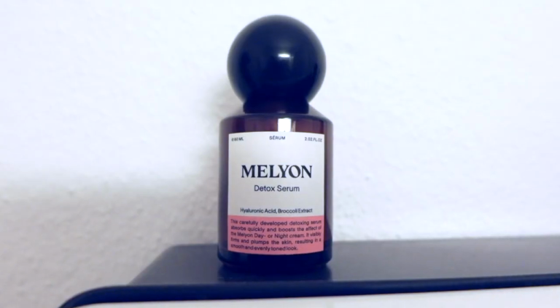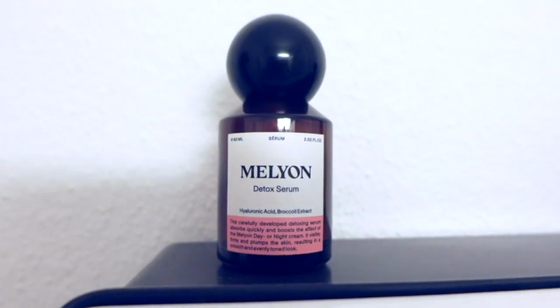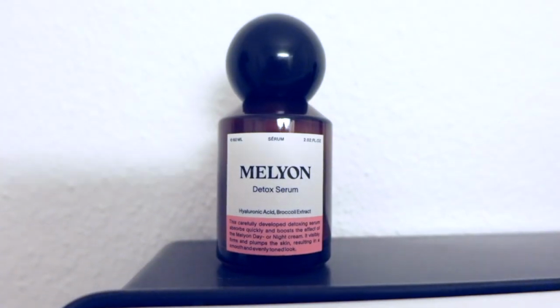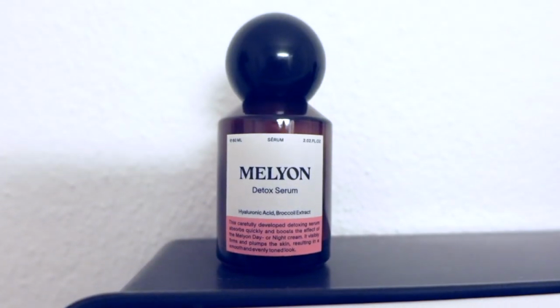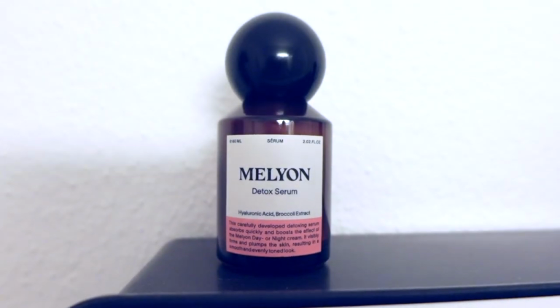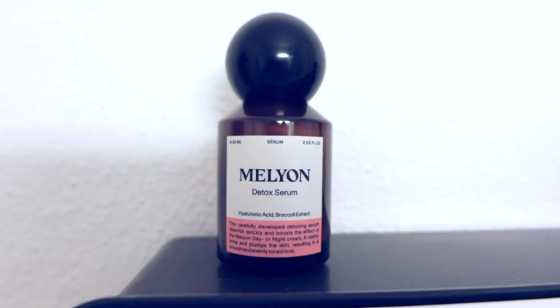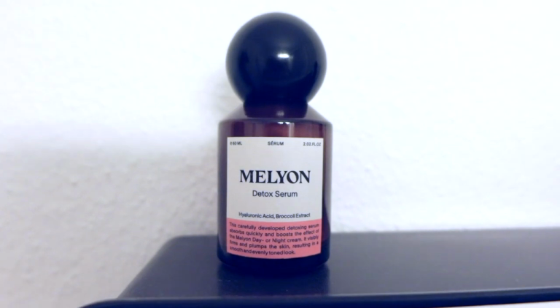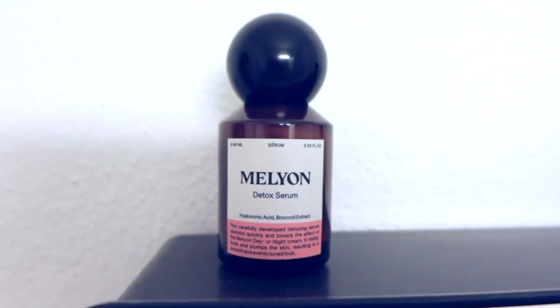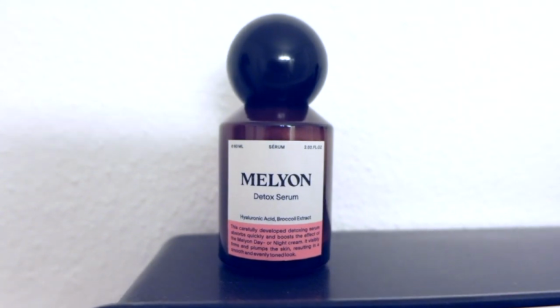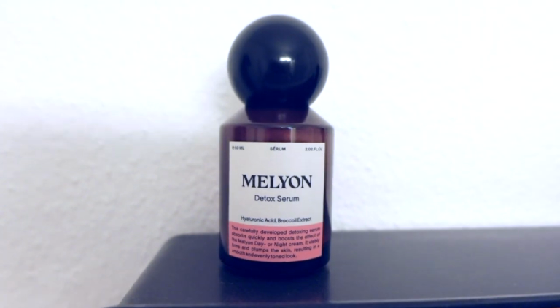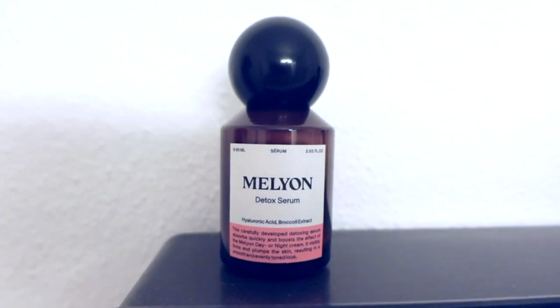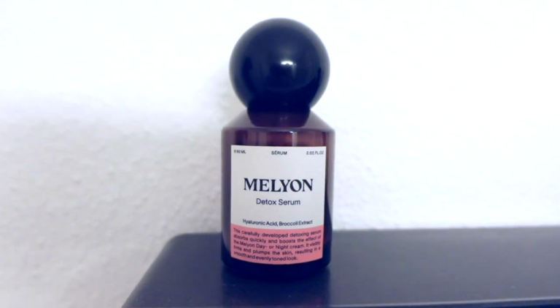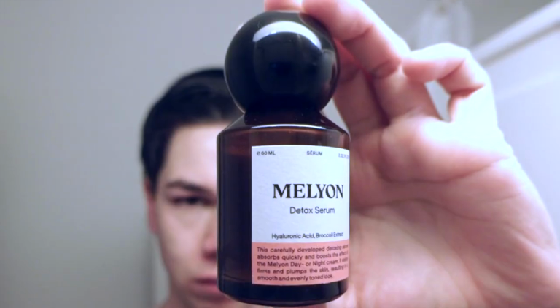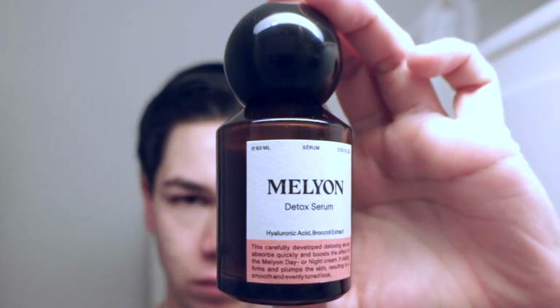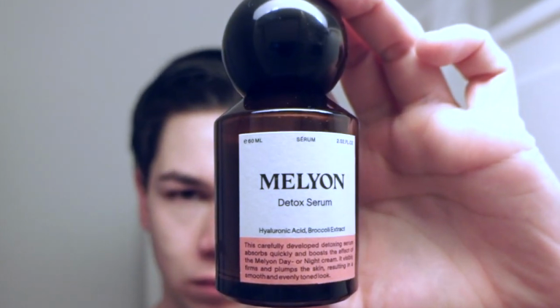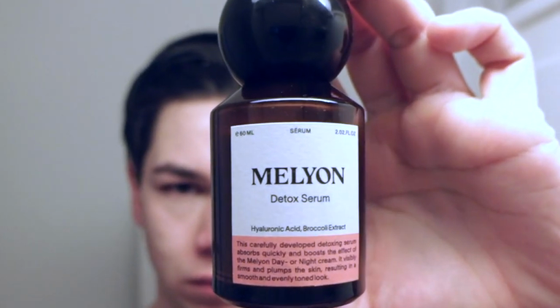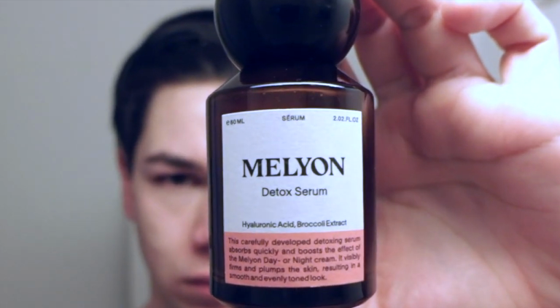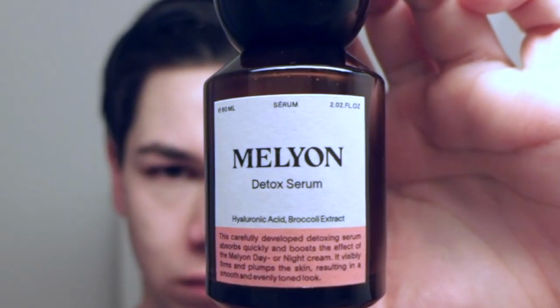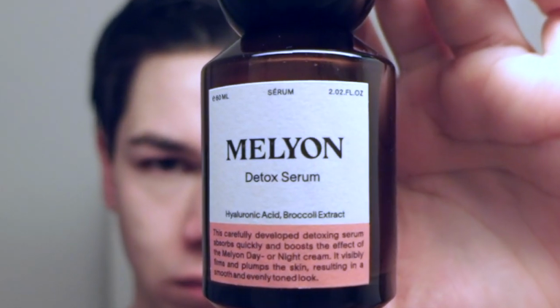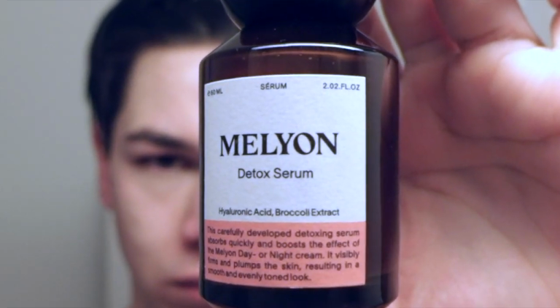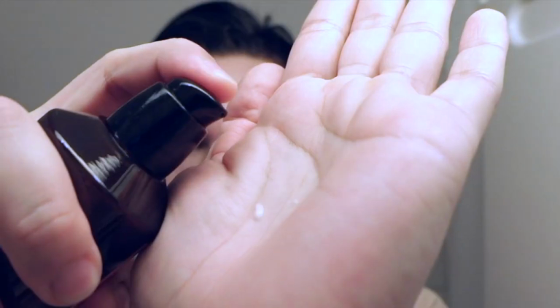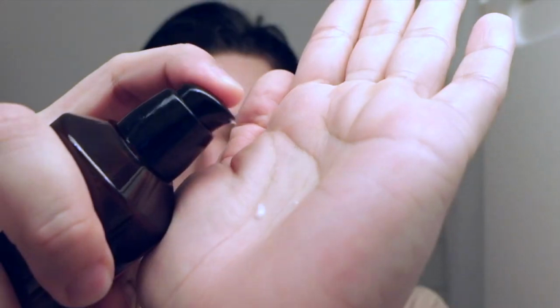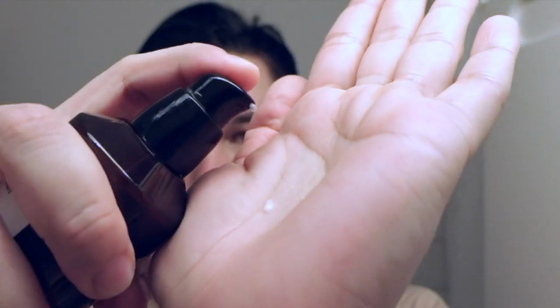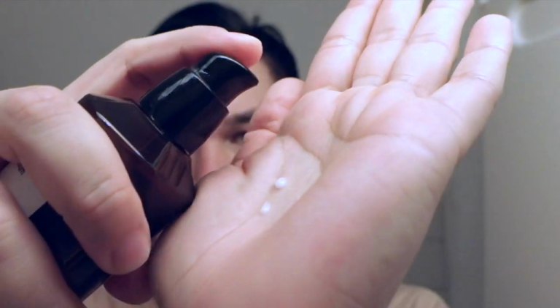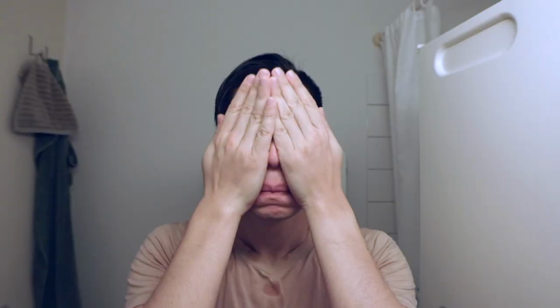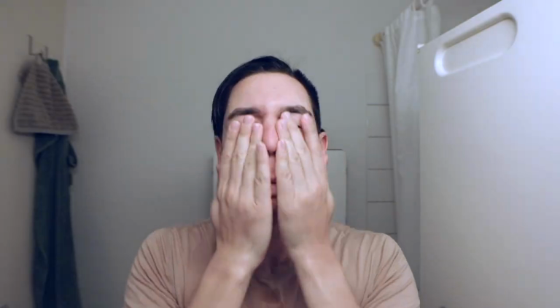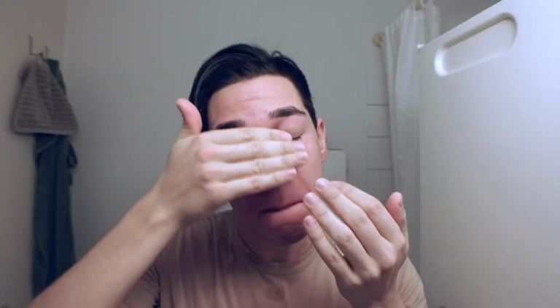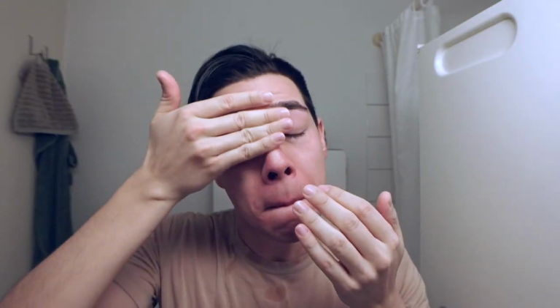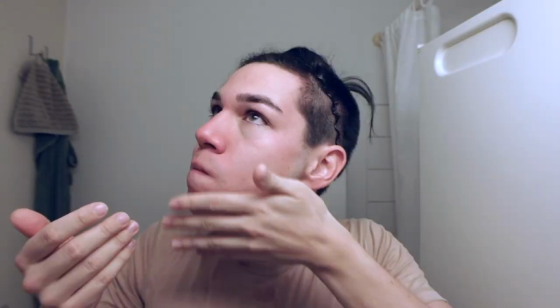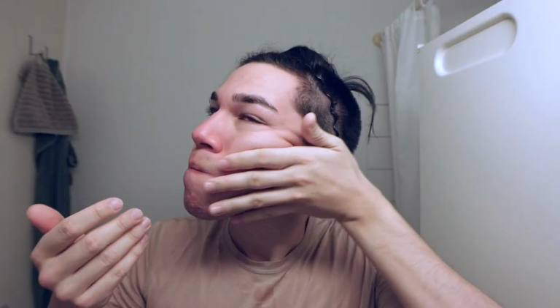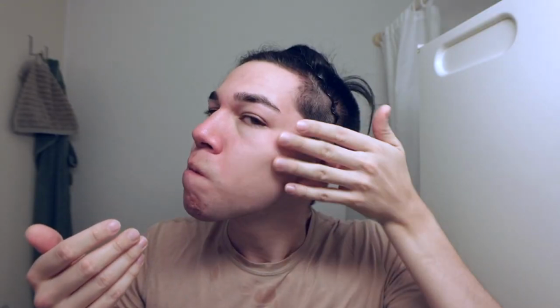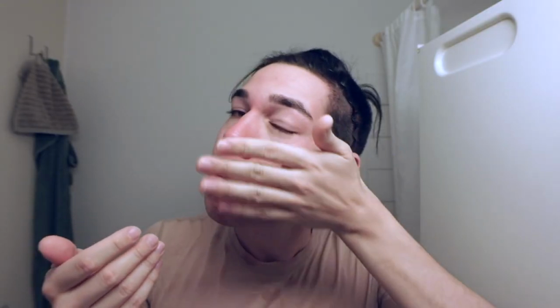Next, the detox serum. I'll massage the serum from down to up.